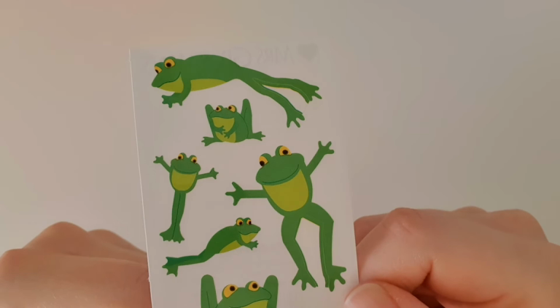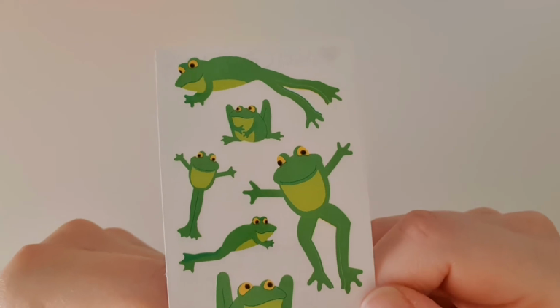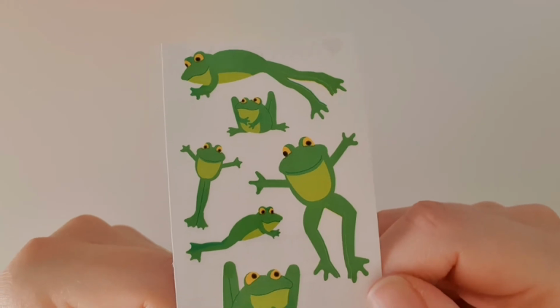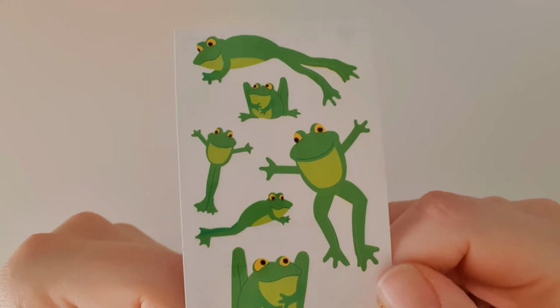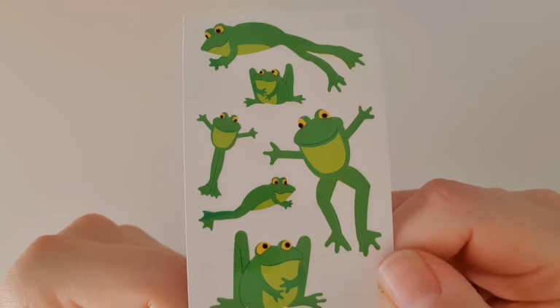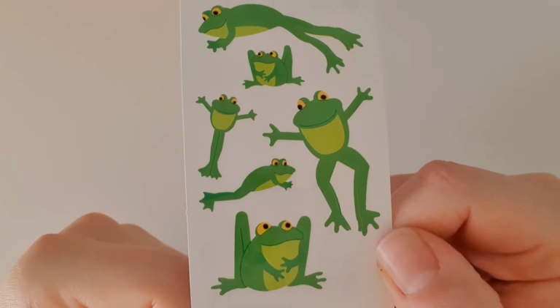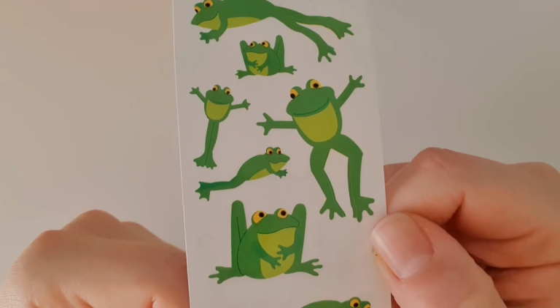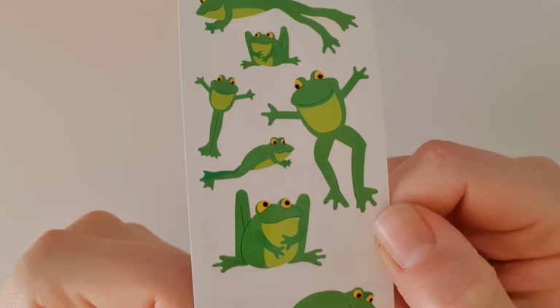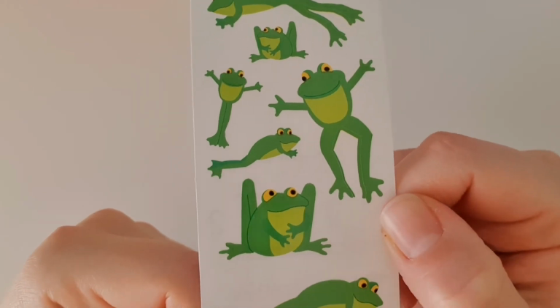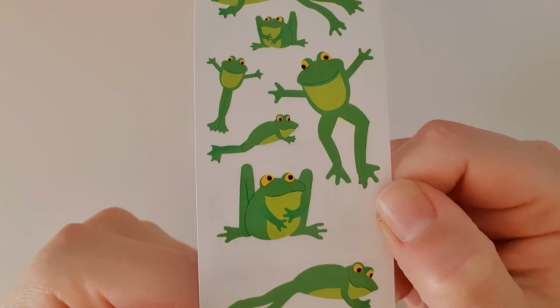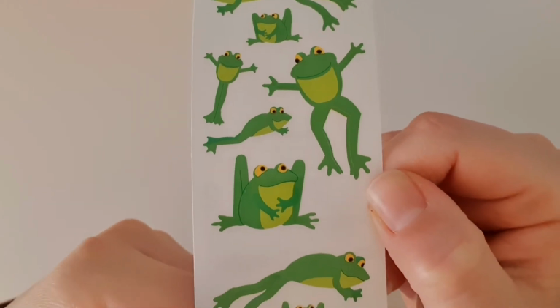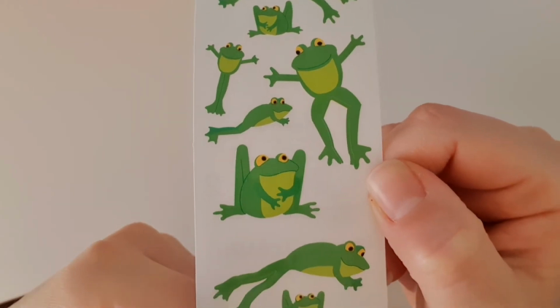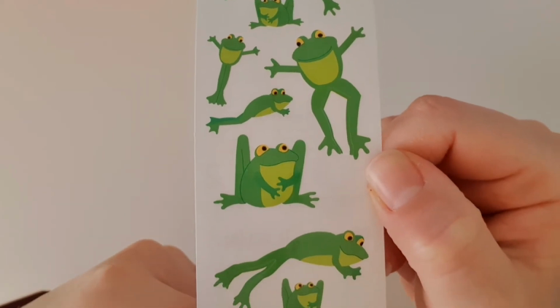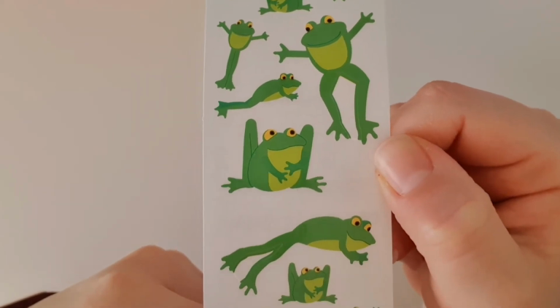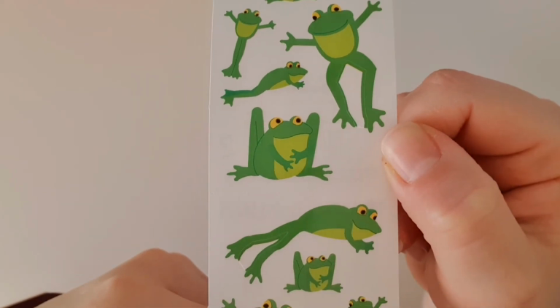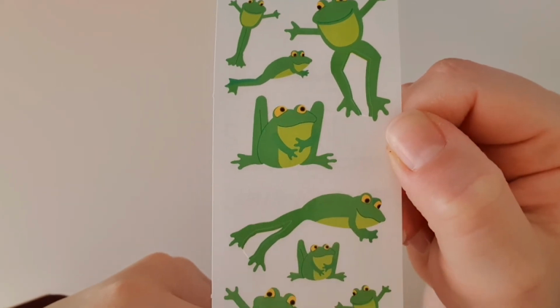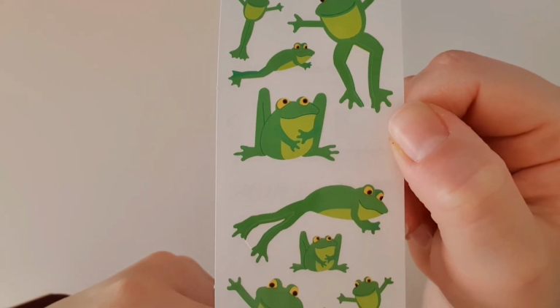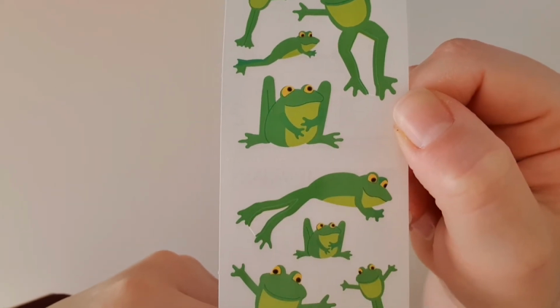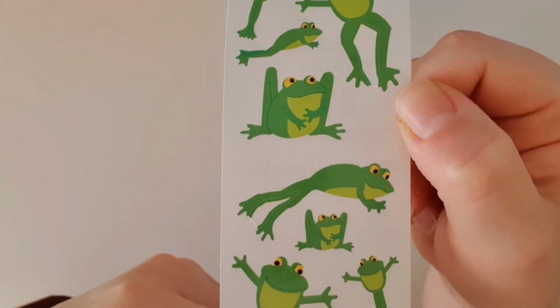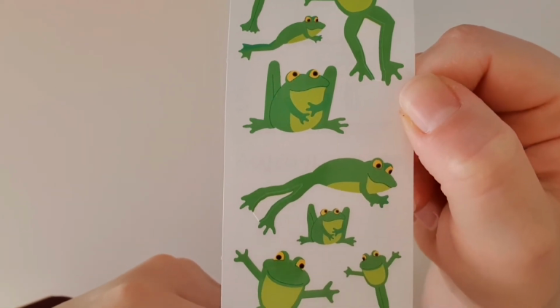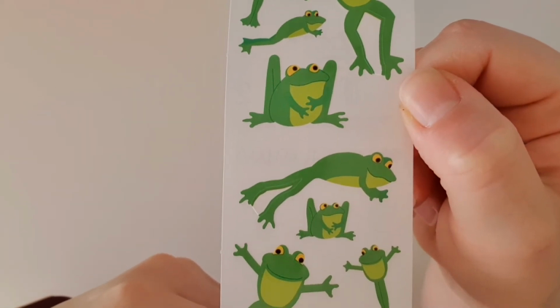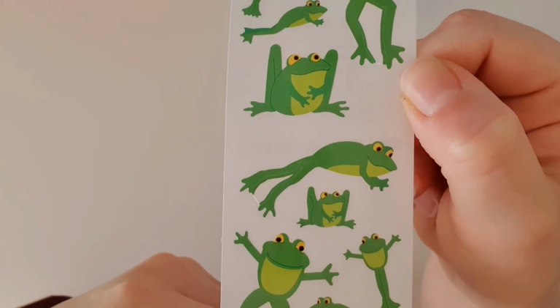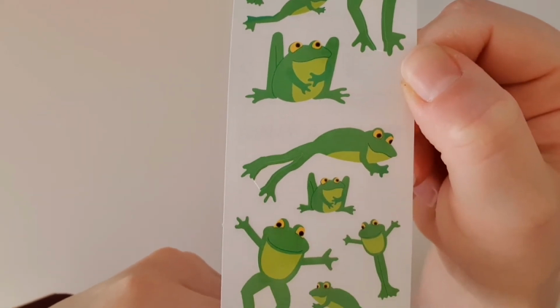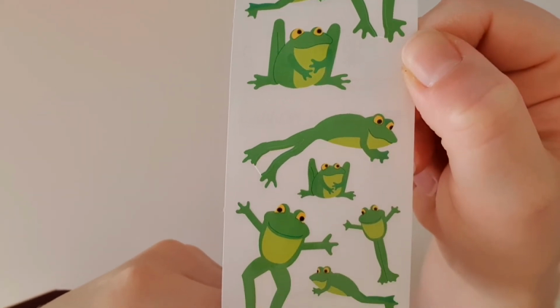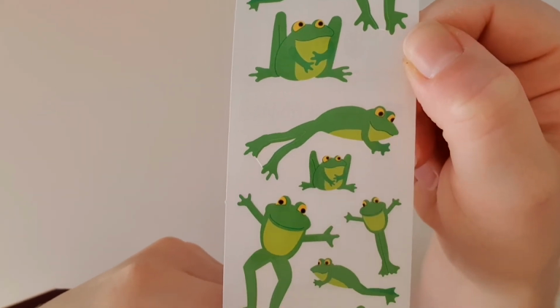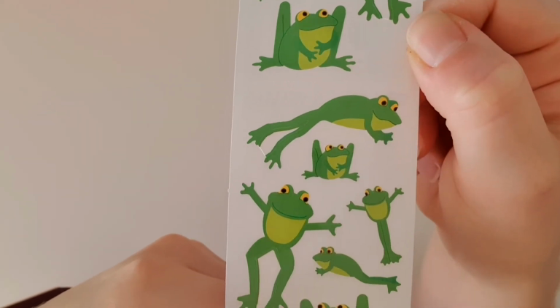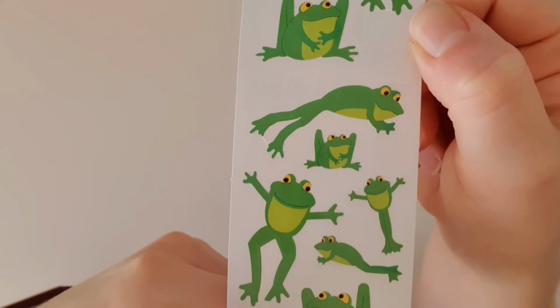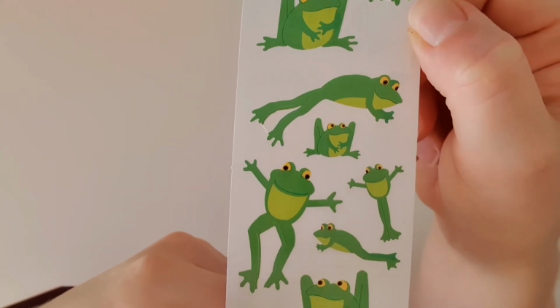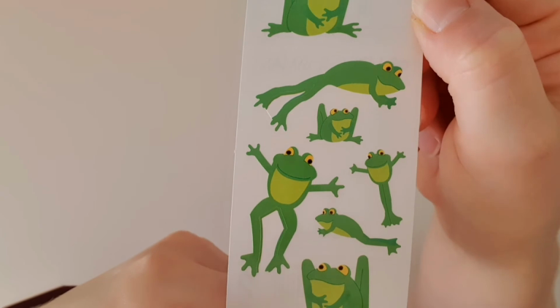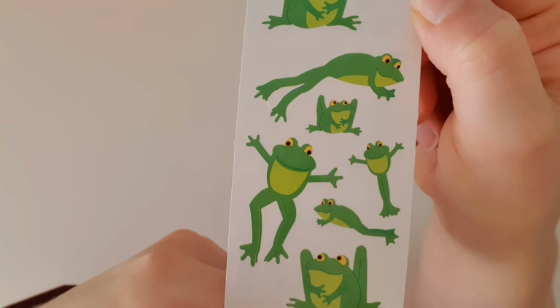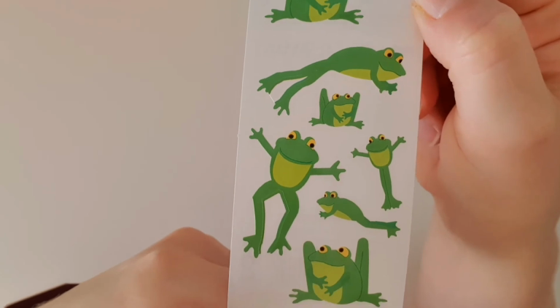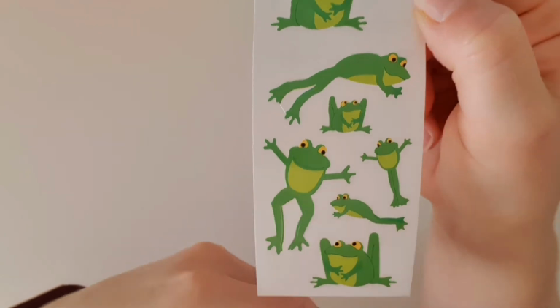These ones are so cute — we've got little playful frogs! They are so fun. I cannot wait to do something with these.